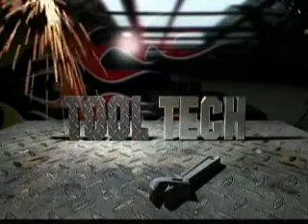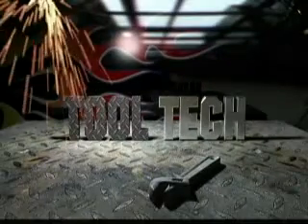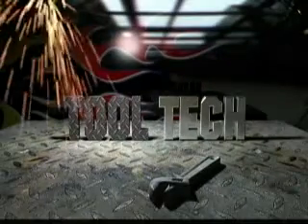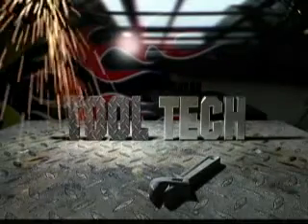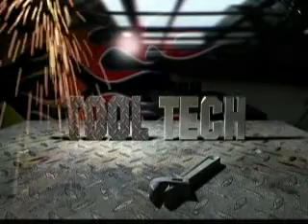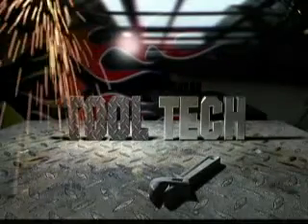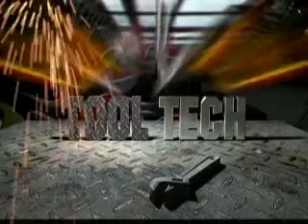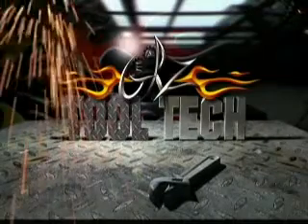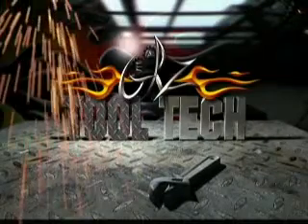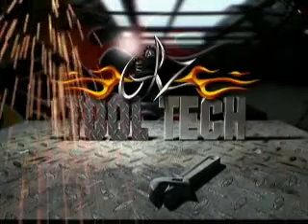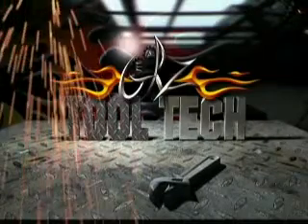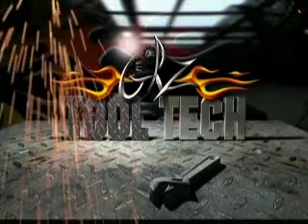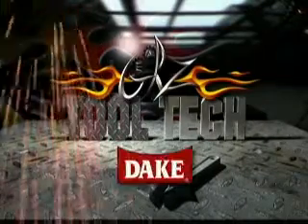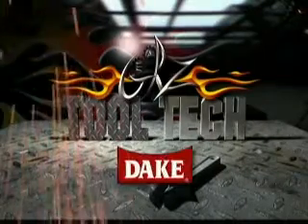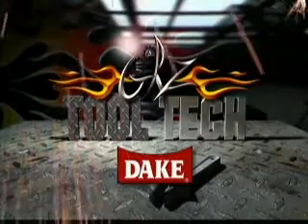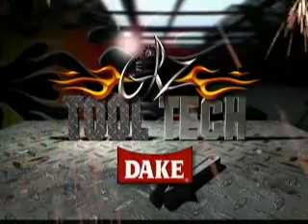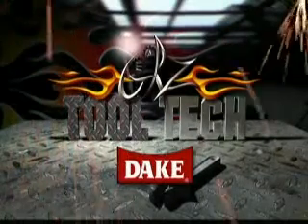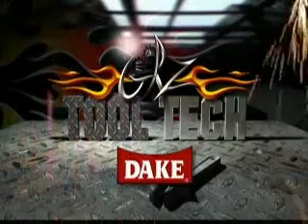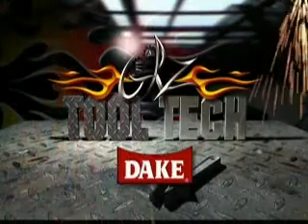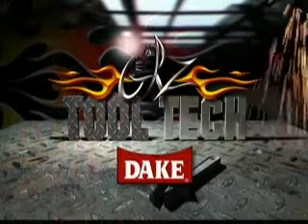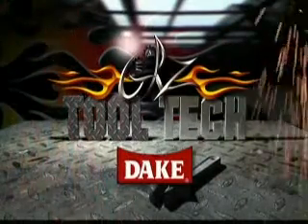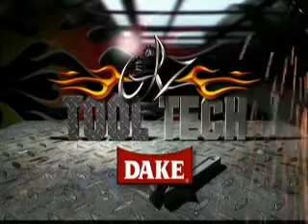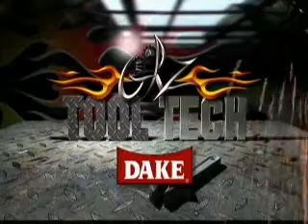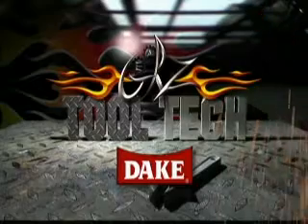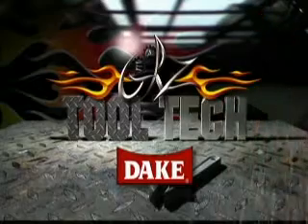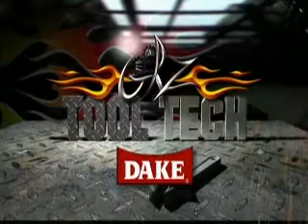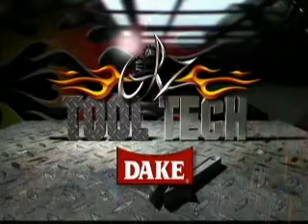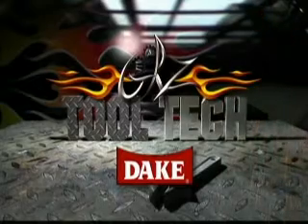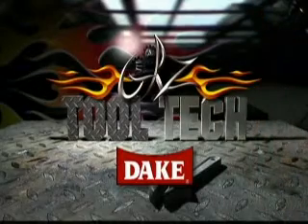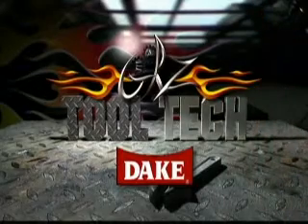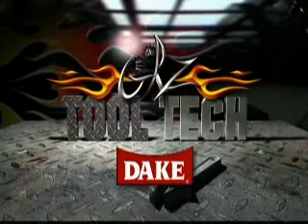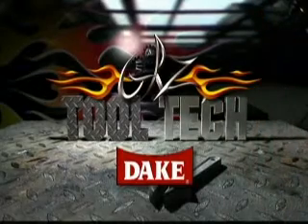Tool Tech, brought to you by DATE, supplying metal craftsmen since 1887.